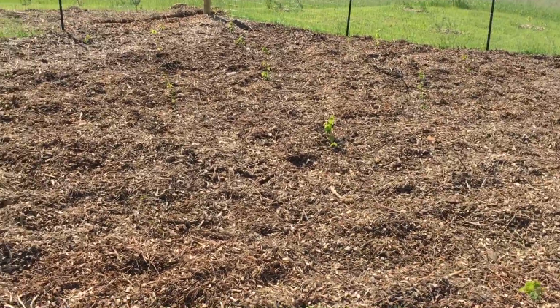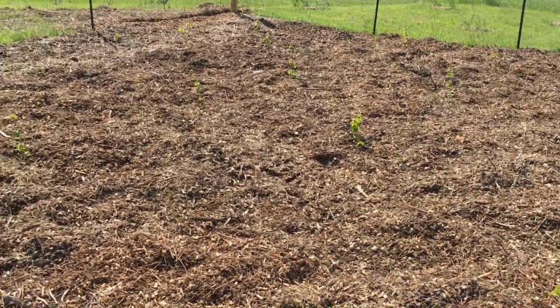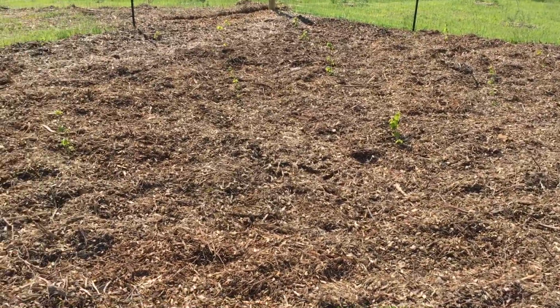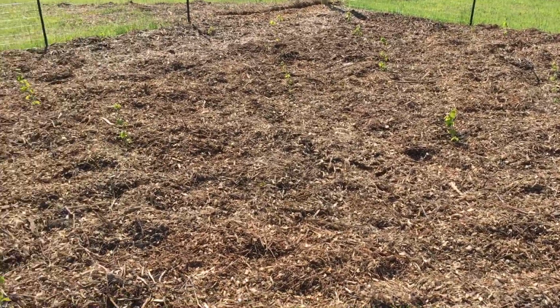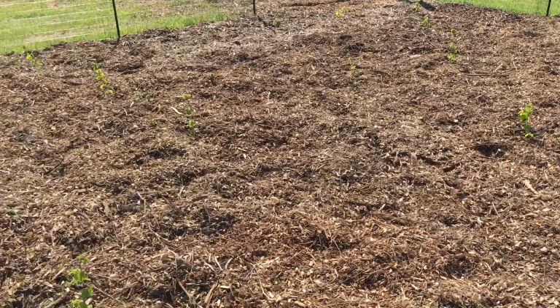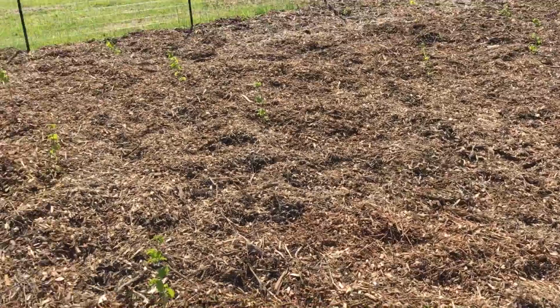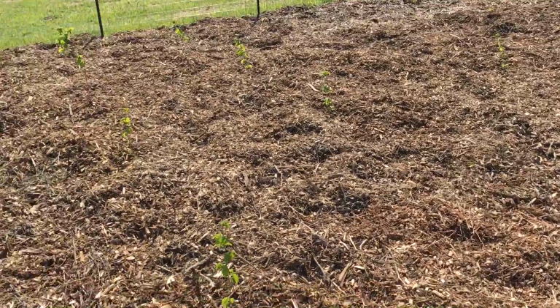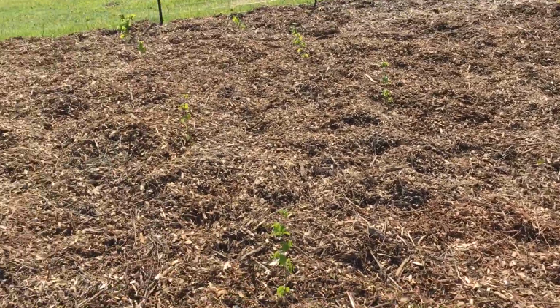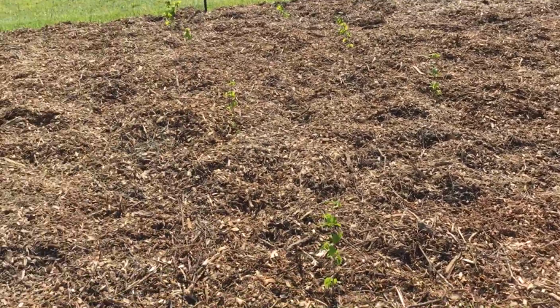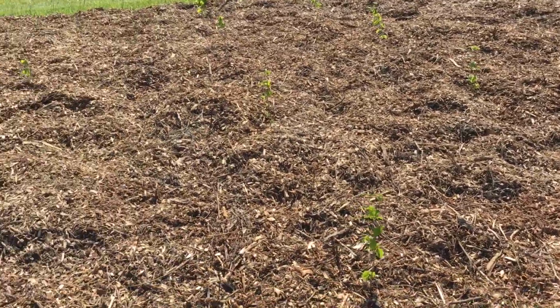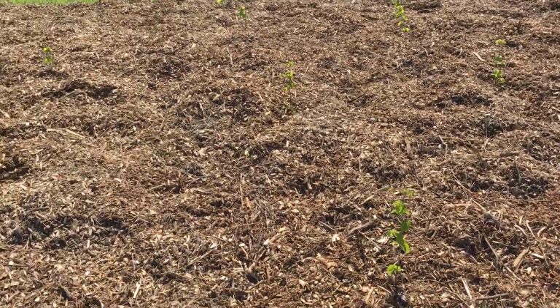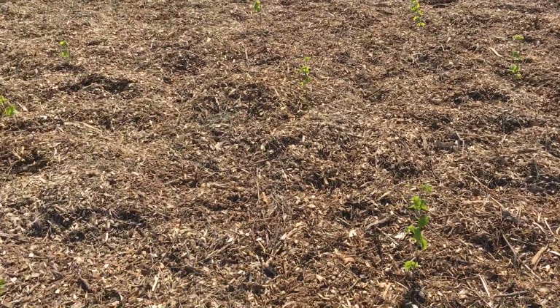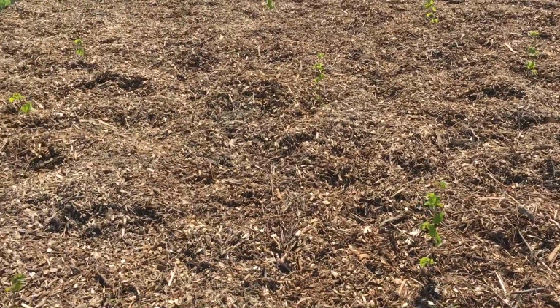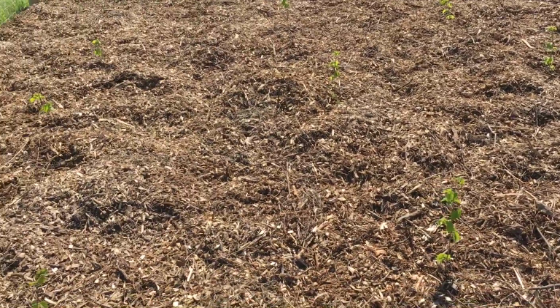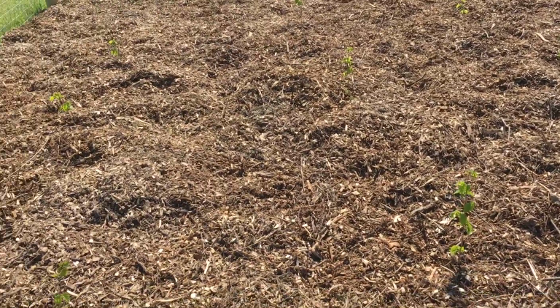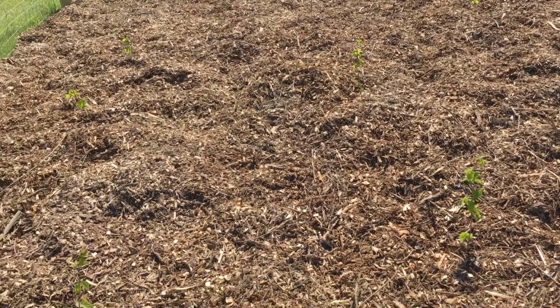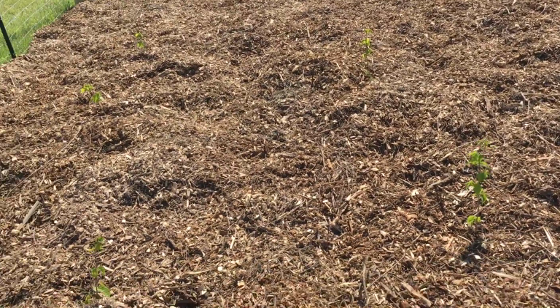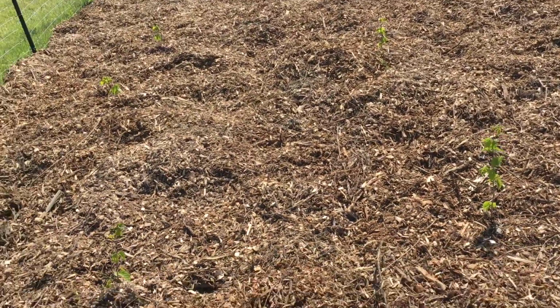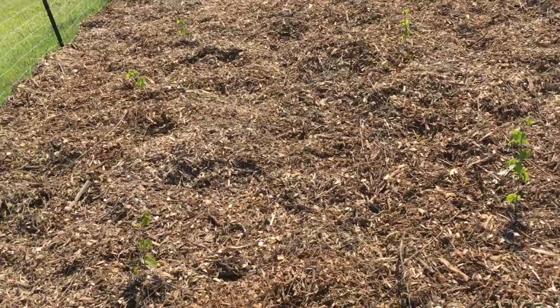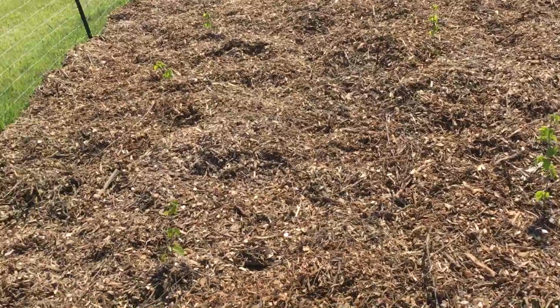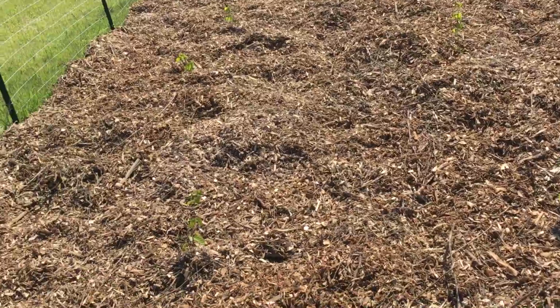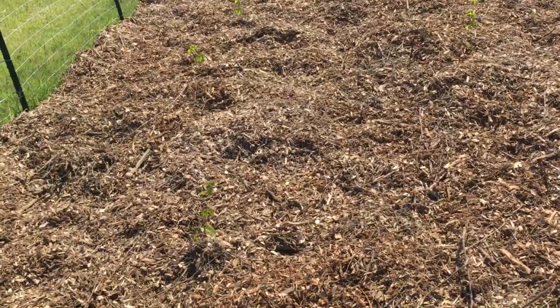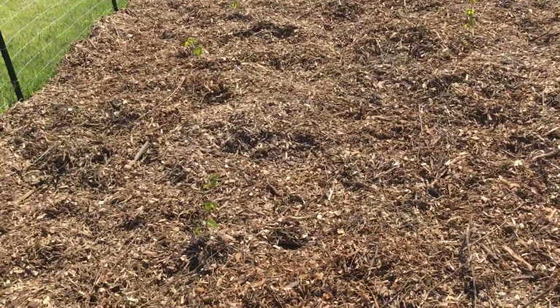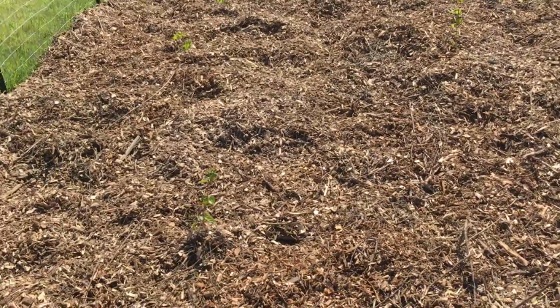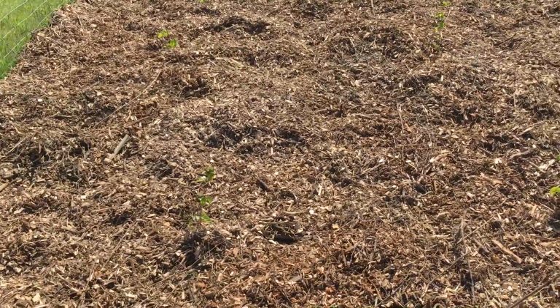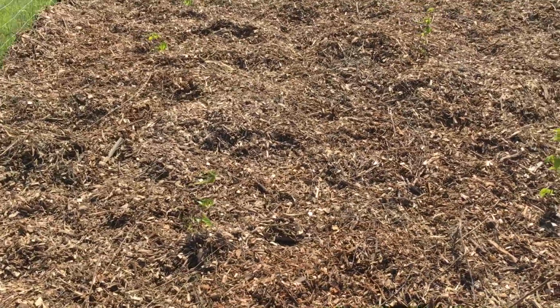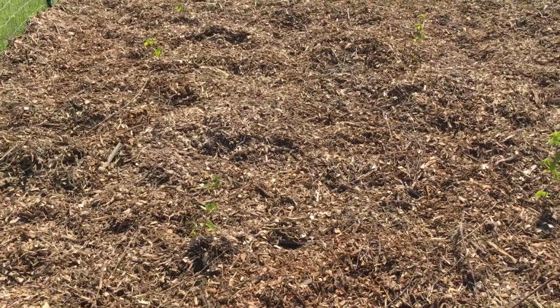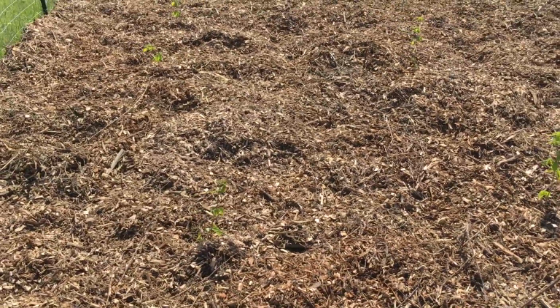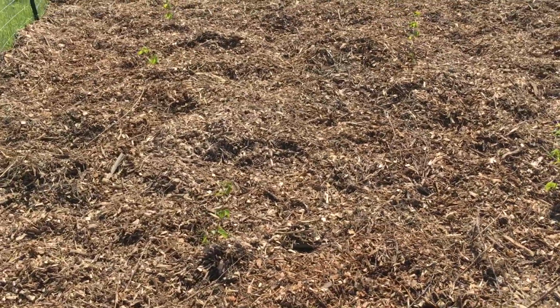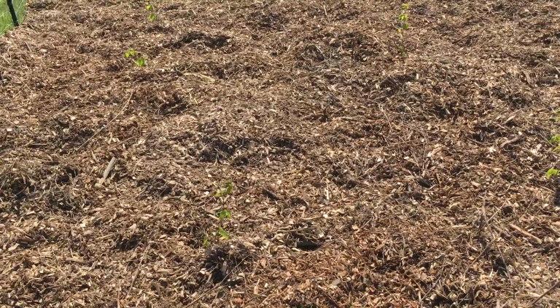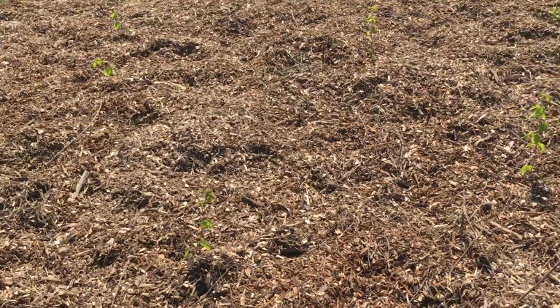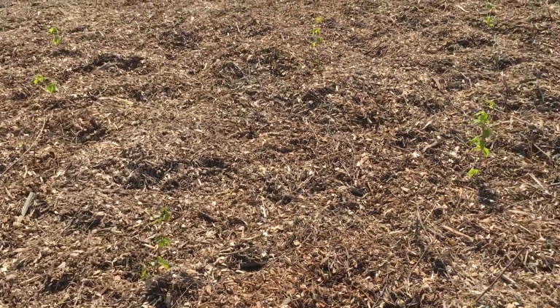I'll give you additional updates as time goes on on how things are going. This is my hazelnuts.